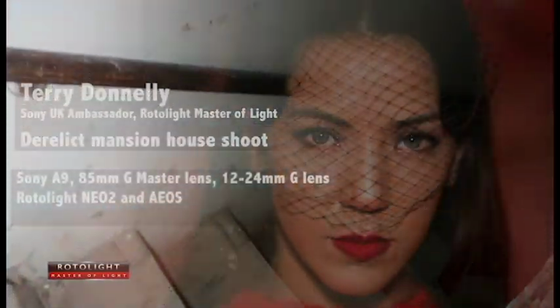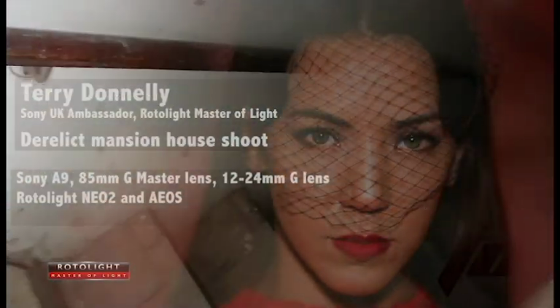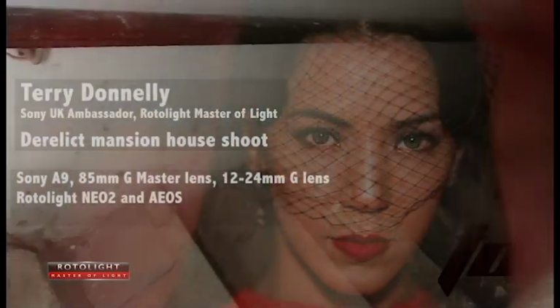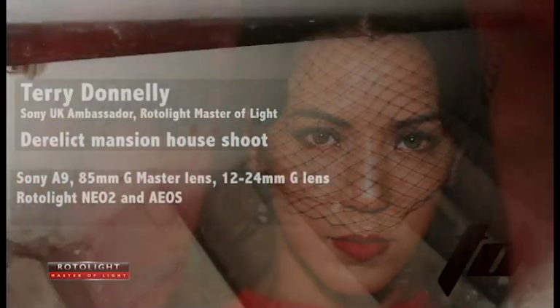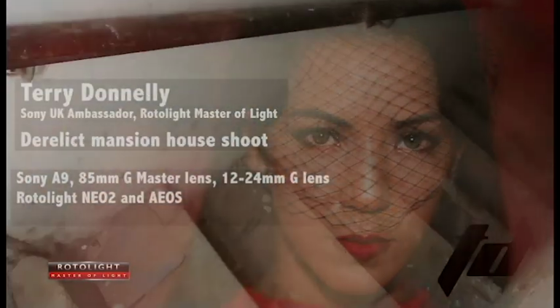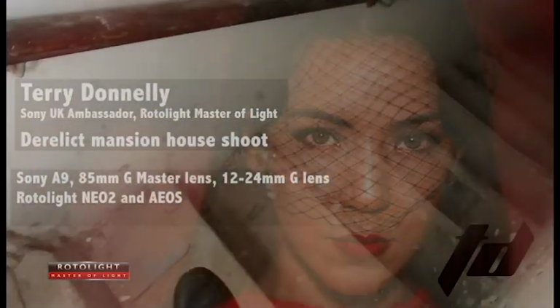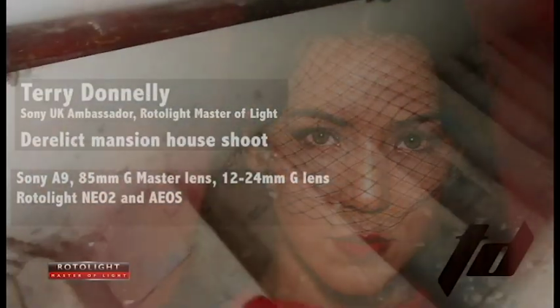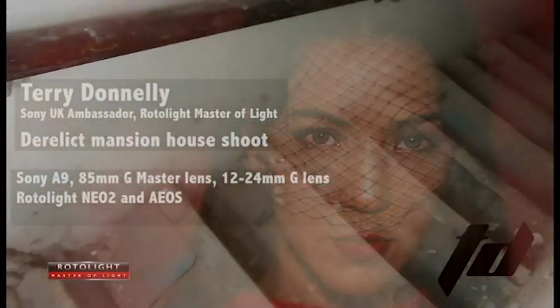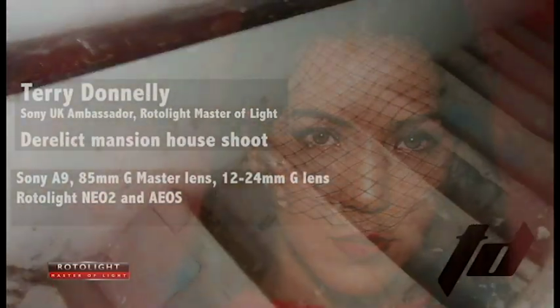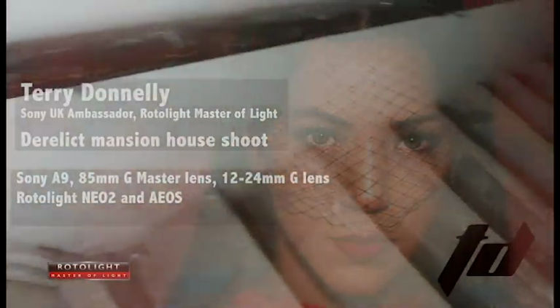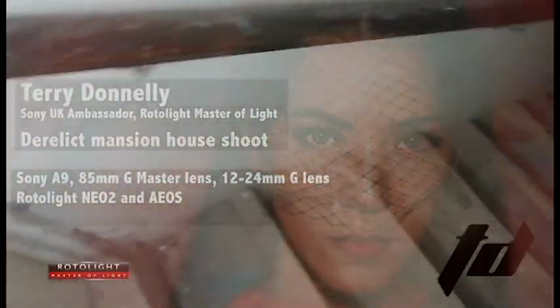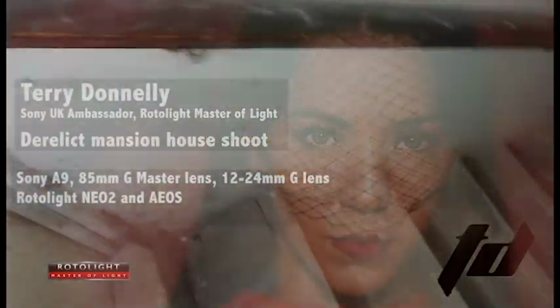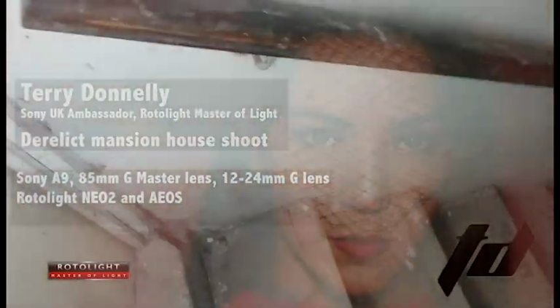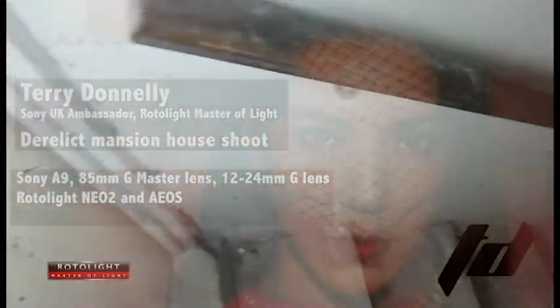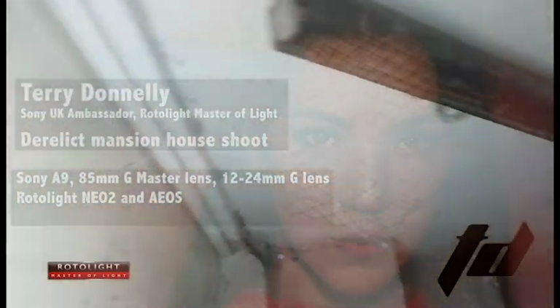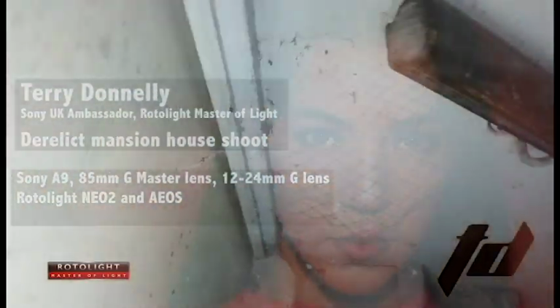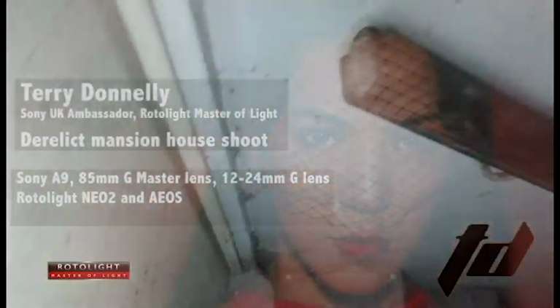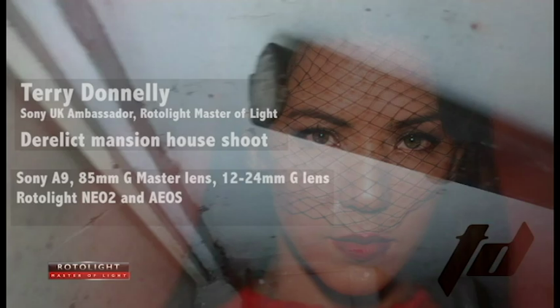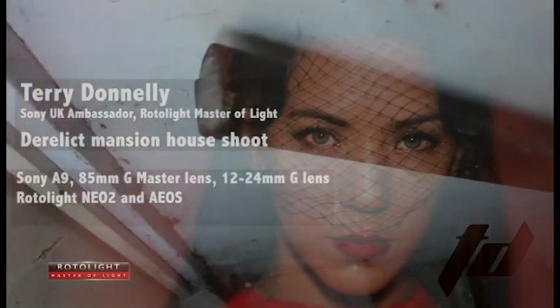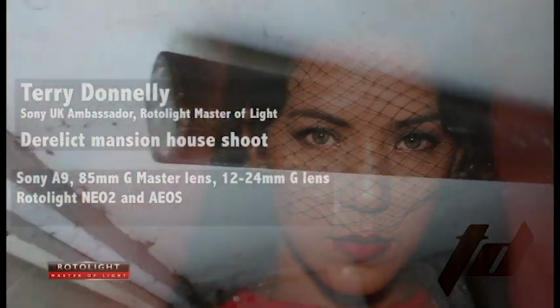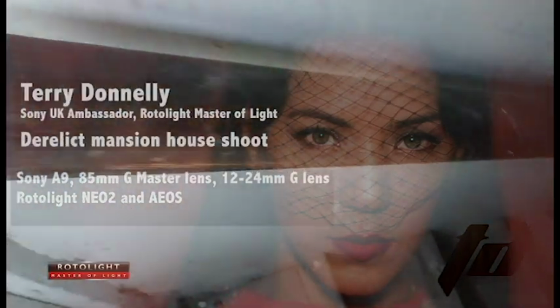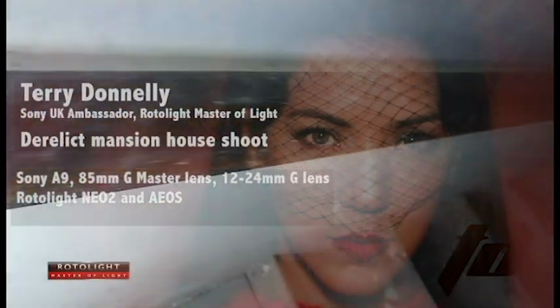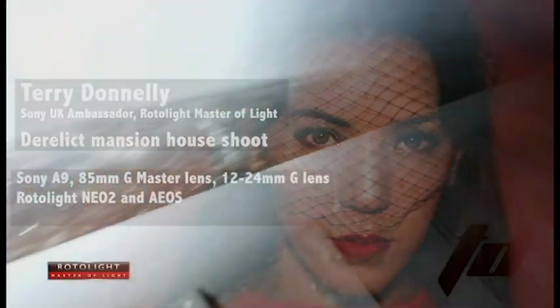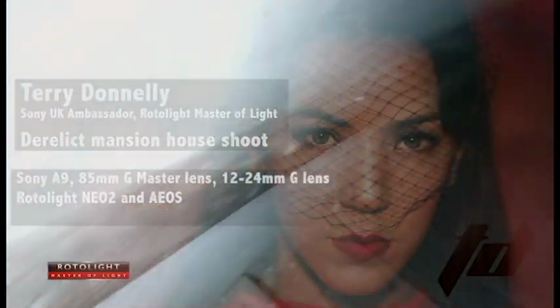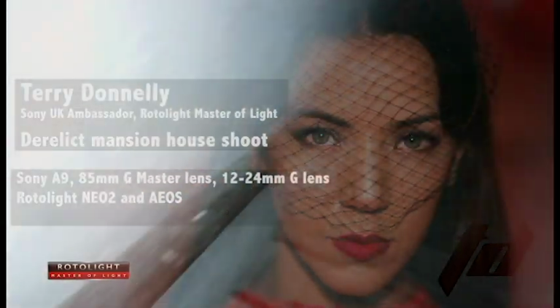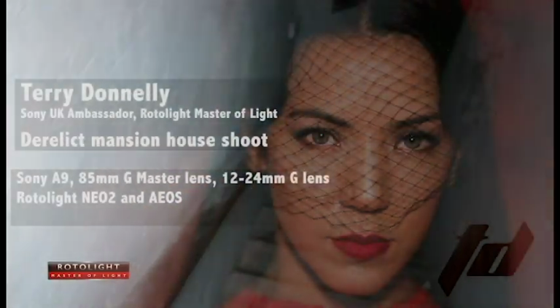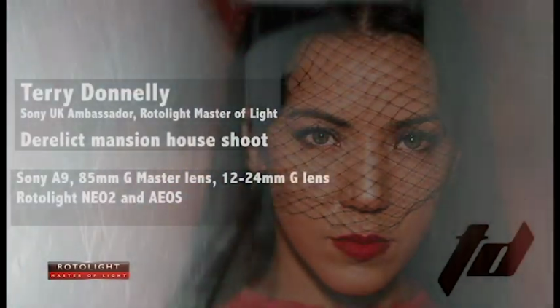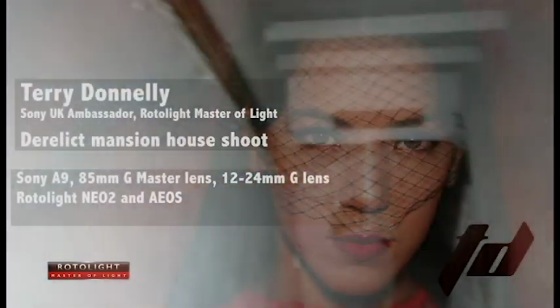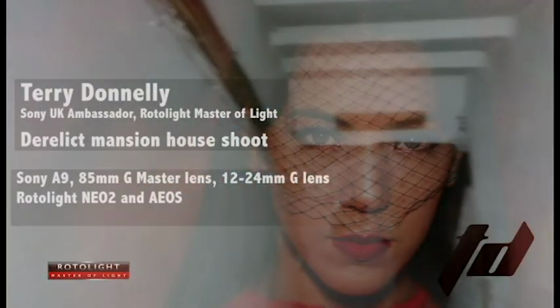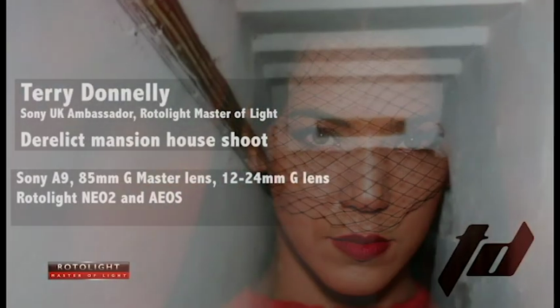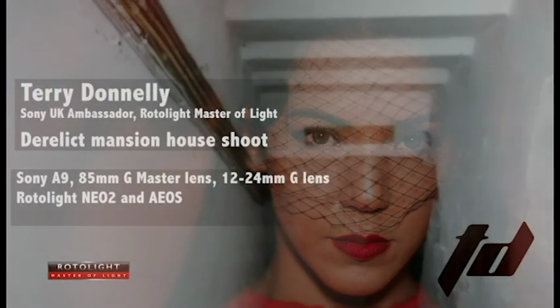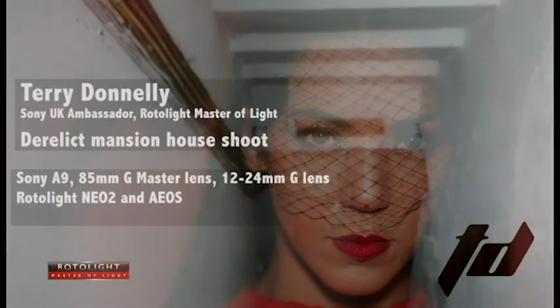Hi guys, my name is Terry Donnelly and this is a video of a recent shoot I did in an abandoned house in Liverpool.